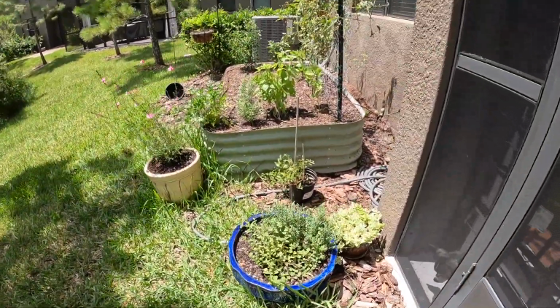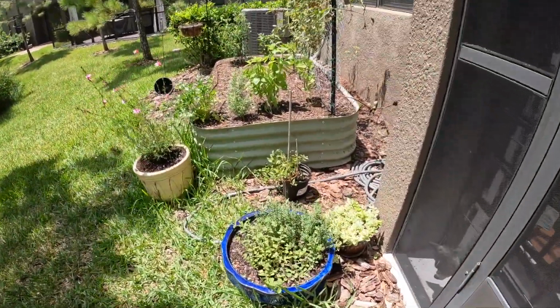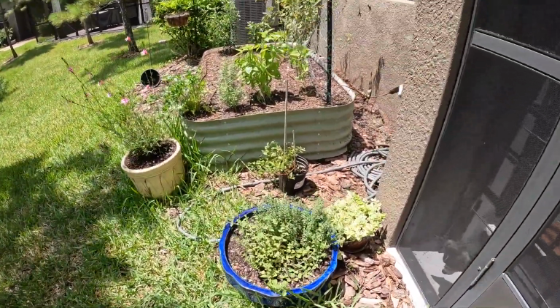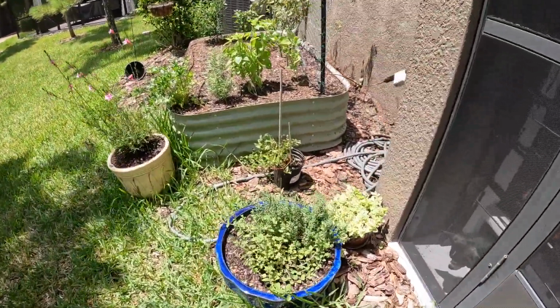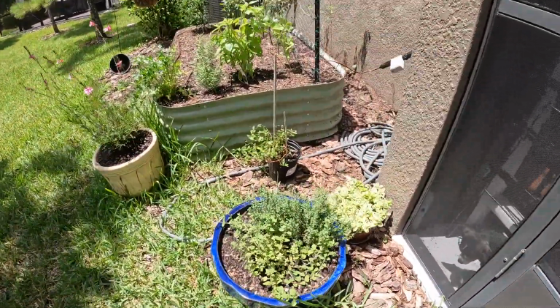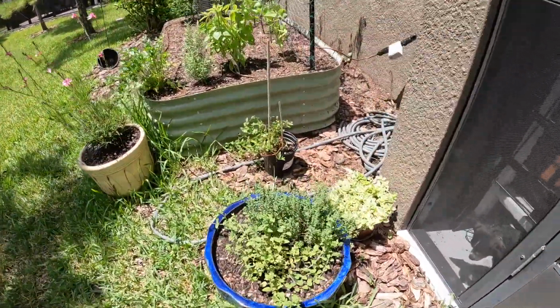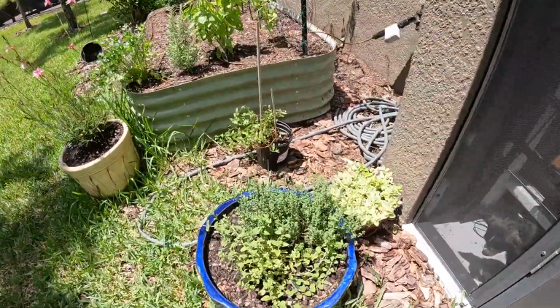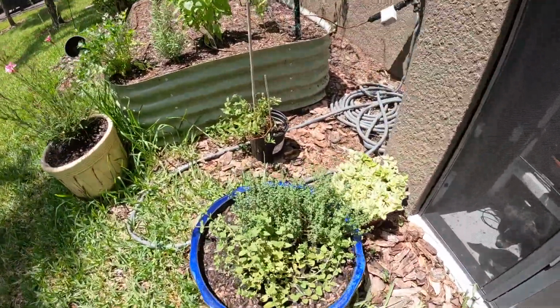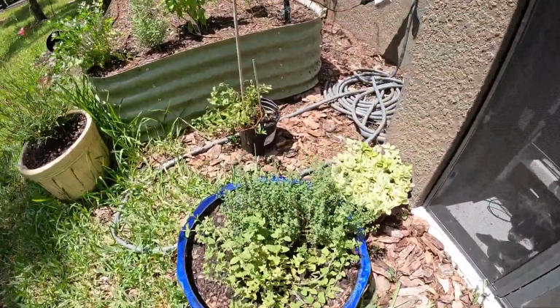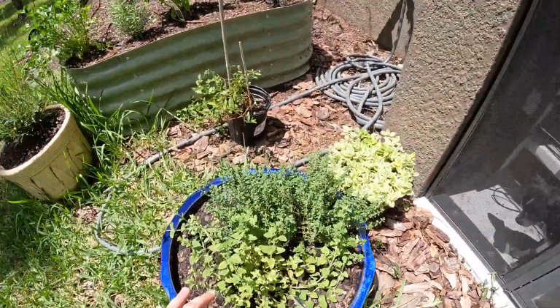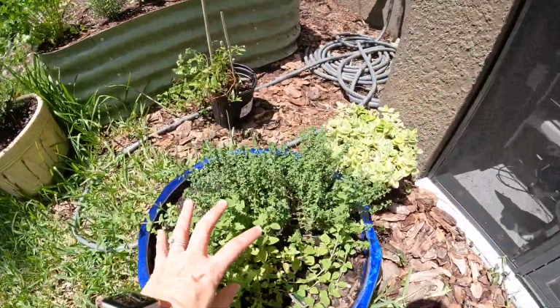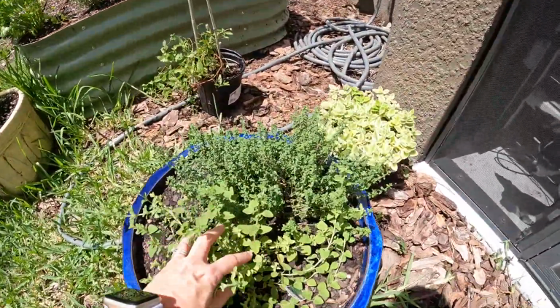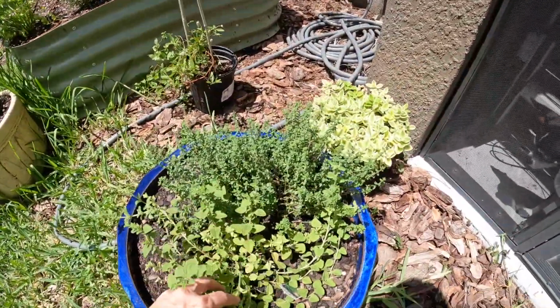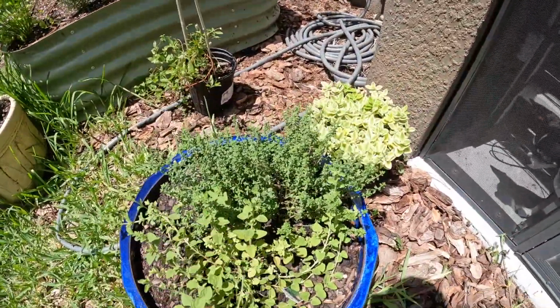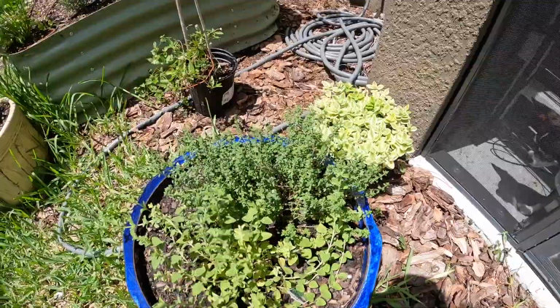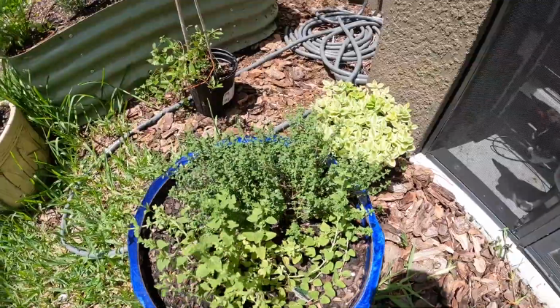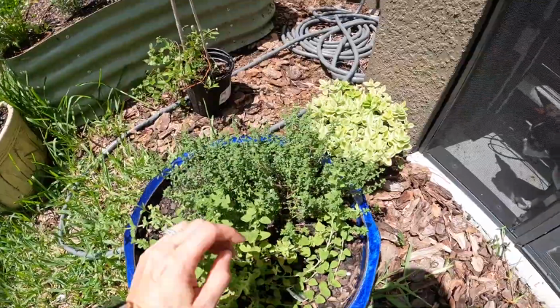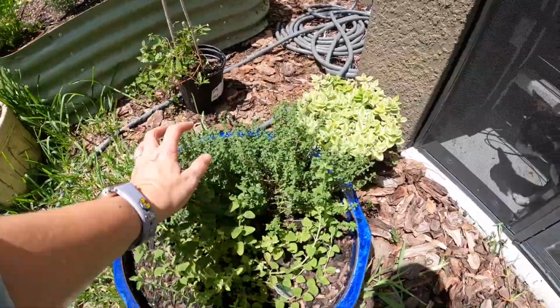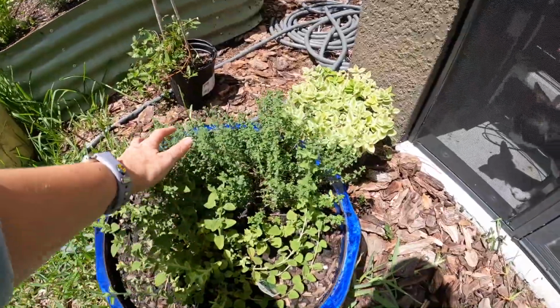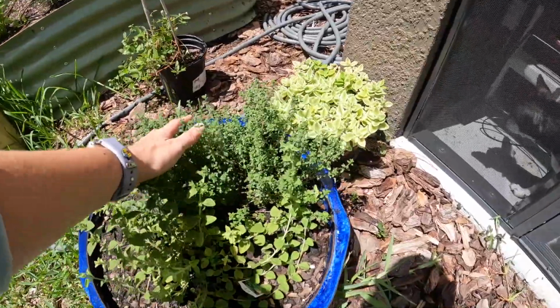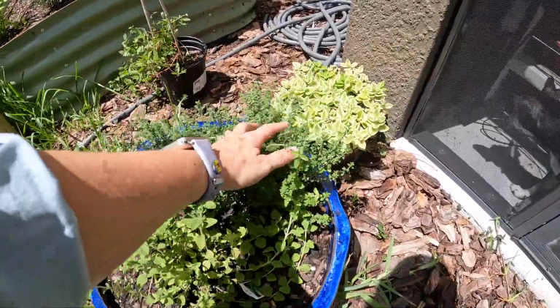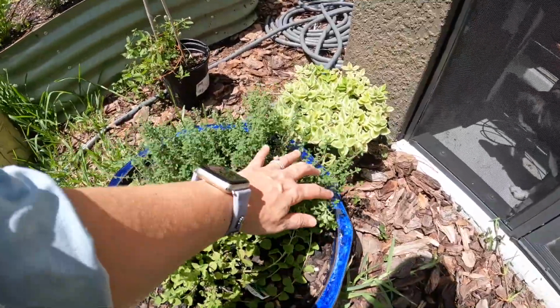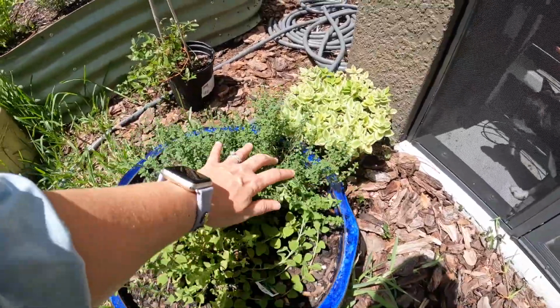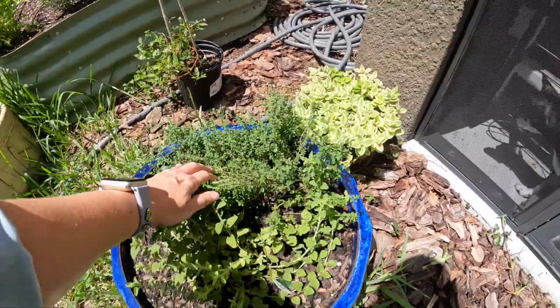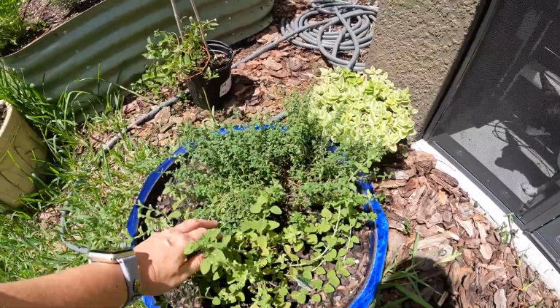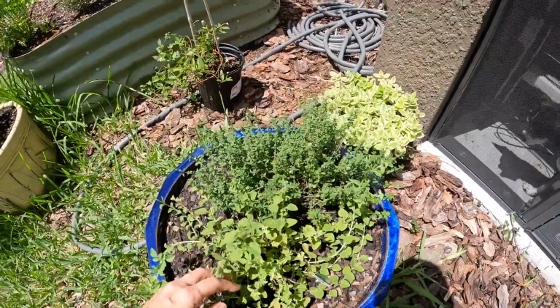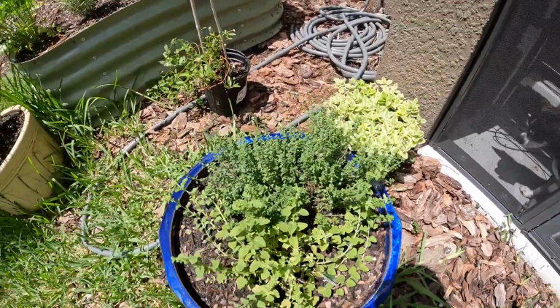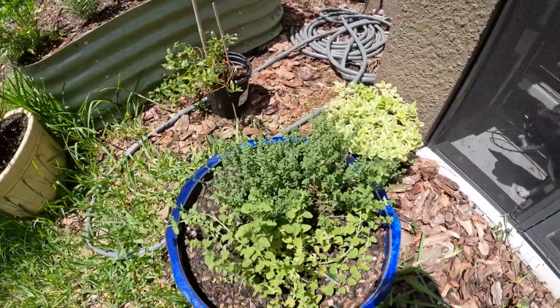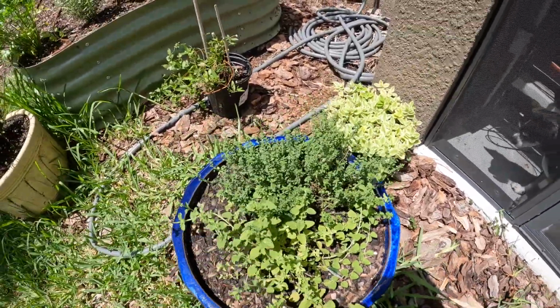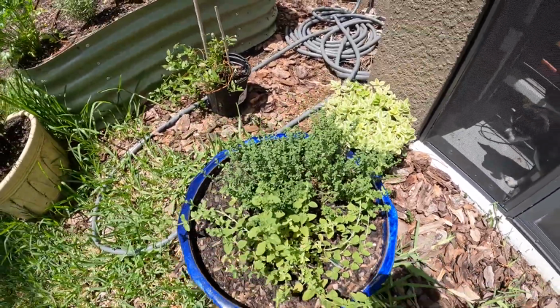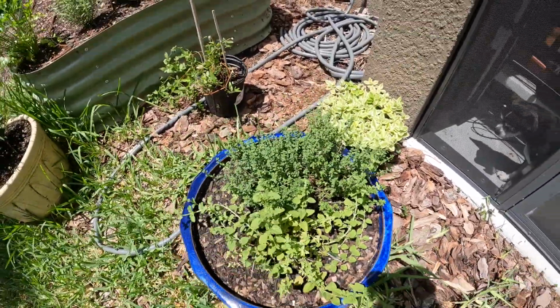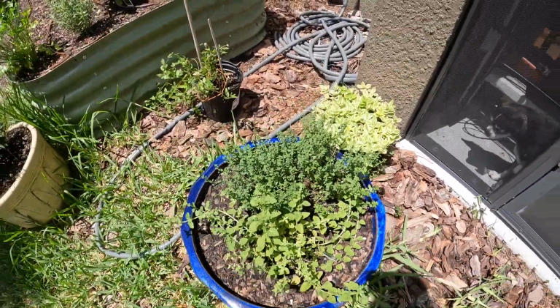So our oregano is growing back from when we cut it, and the thyme. I need to figure out something to do with it because I have so much.